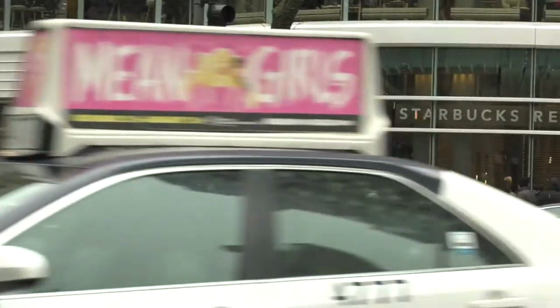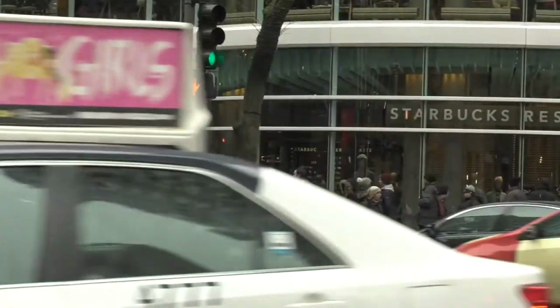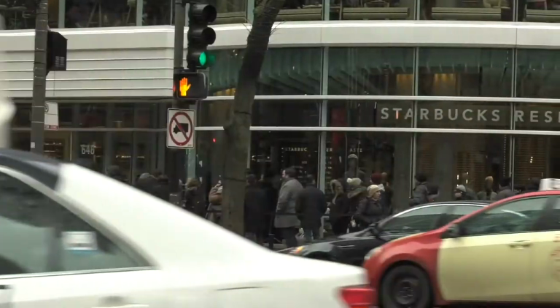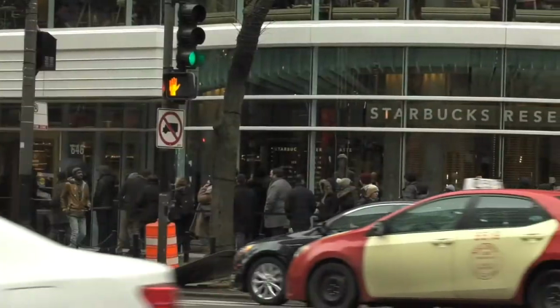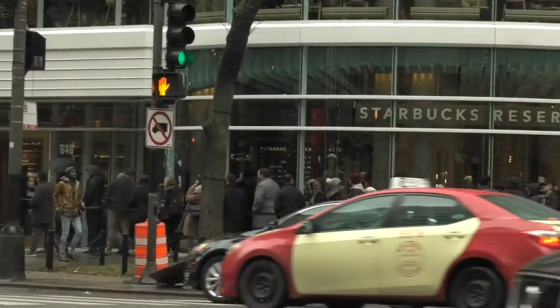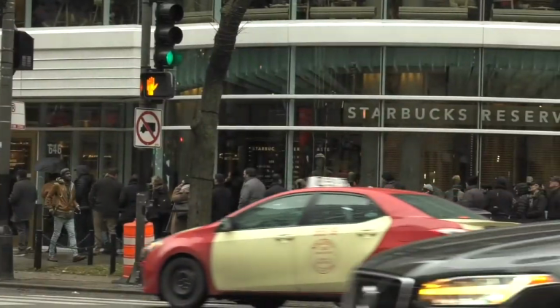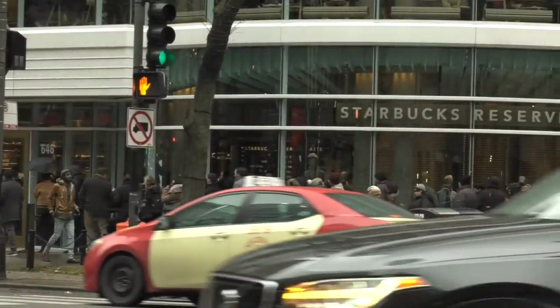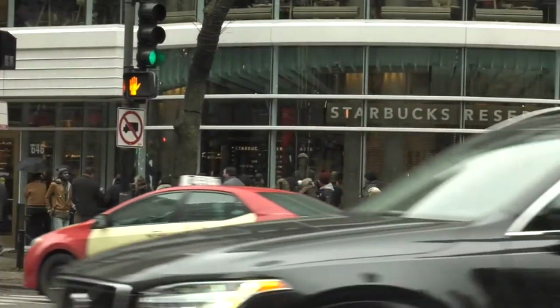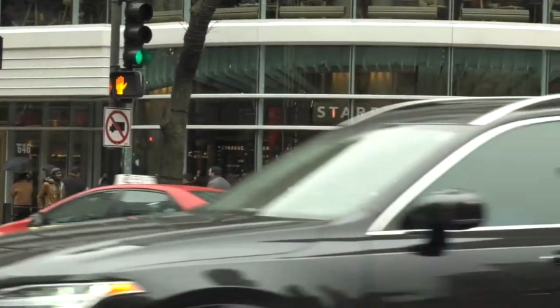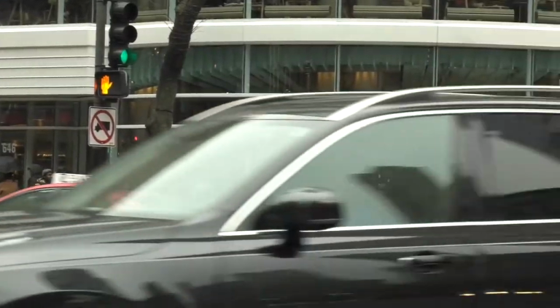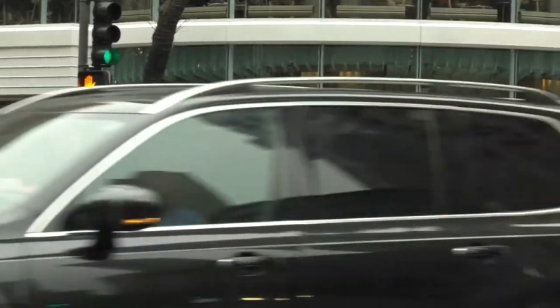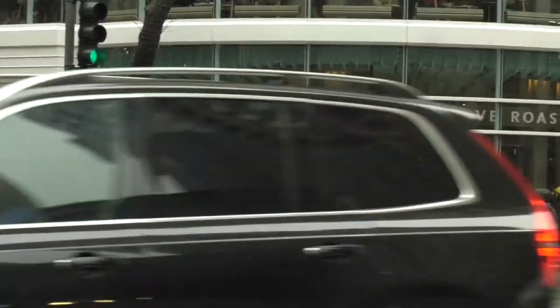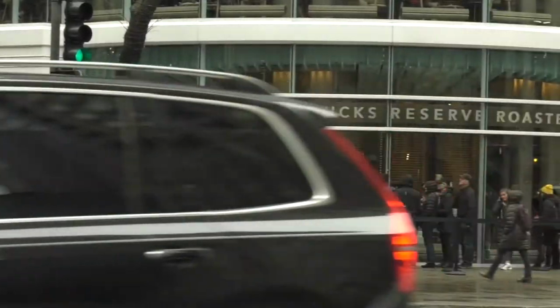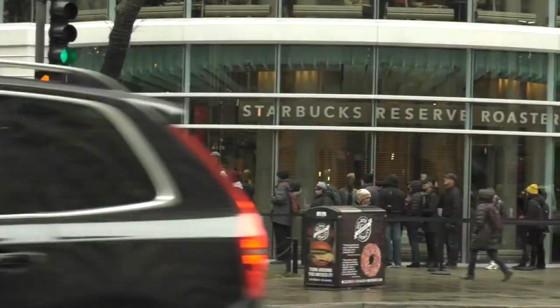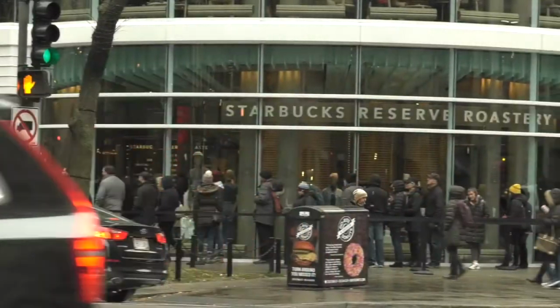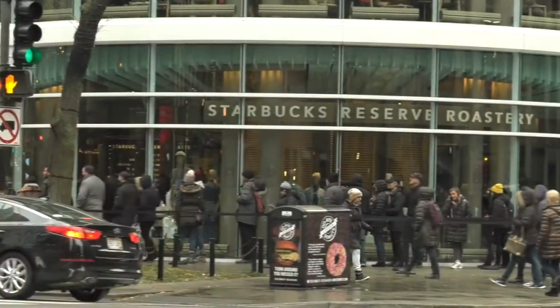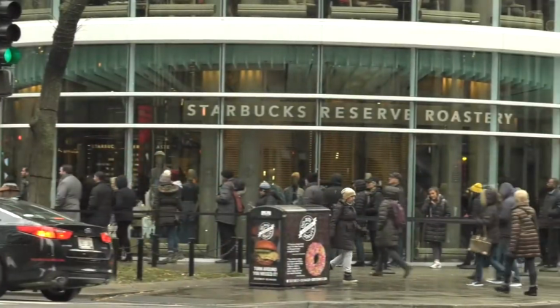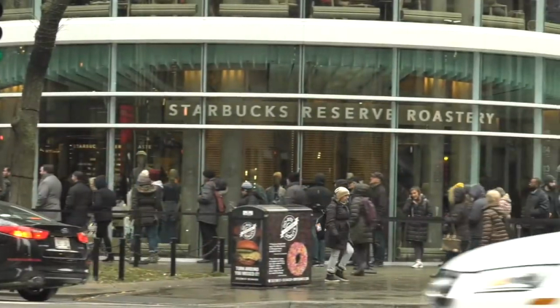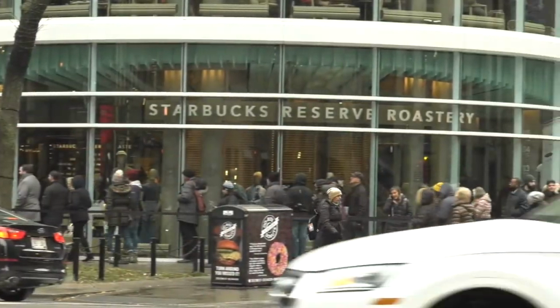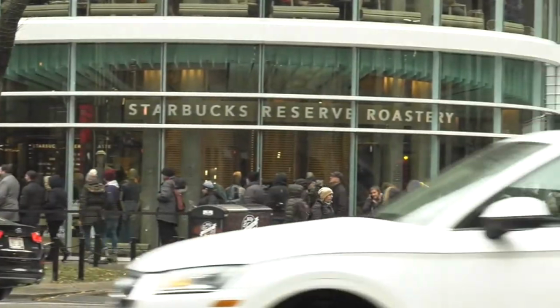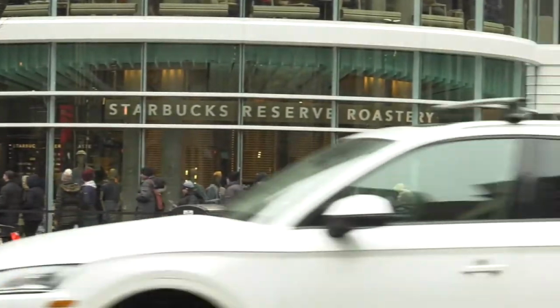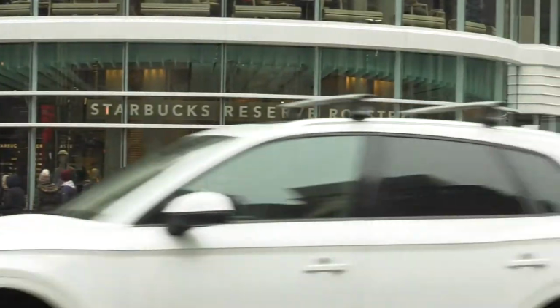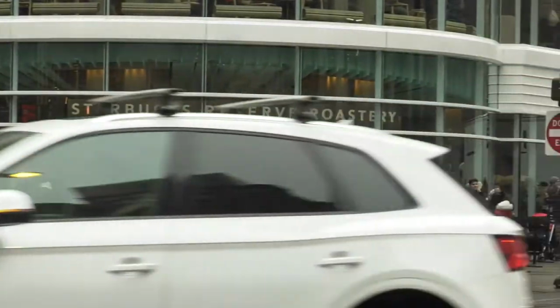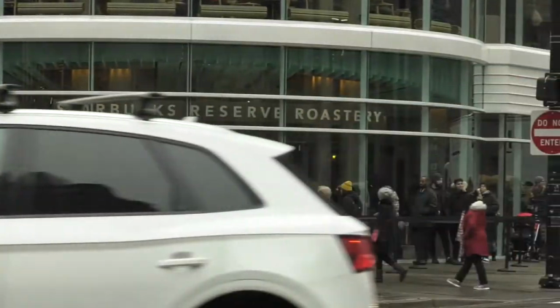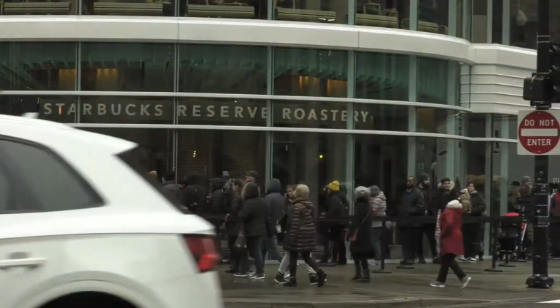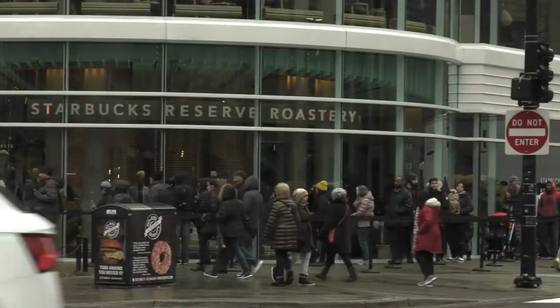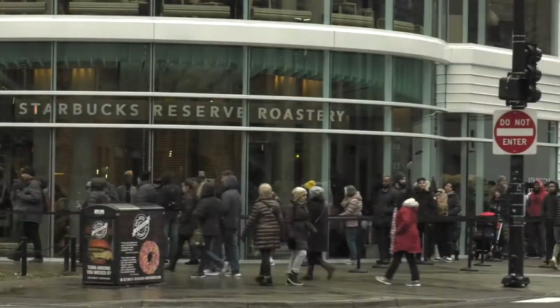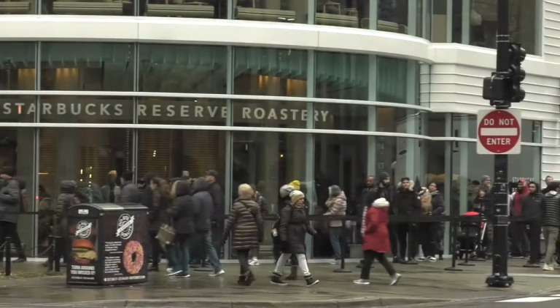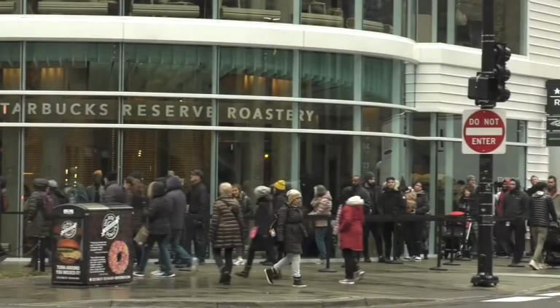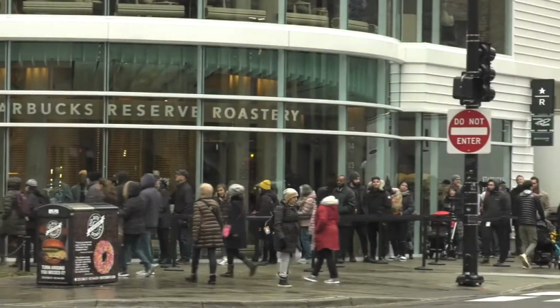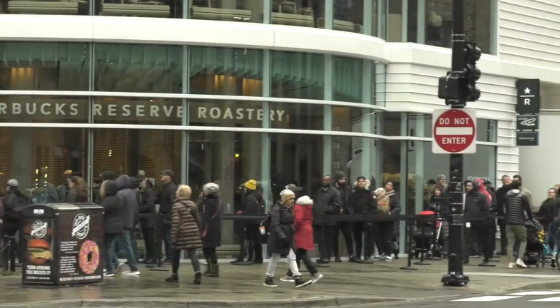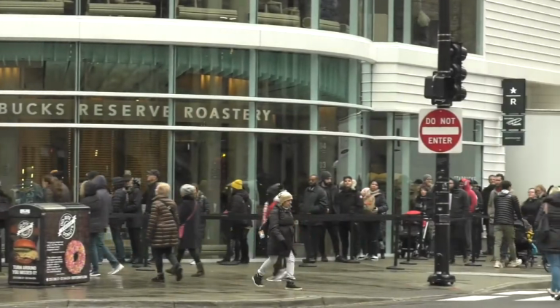From the Starbucks Reserve Roastery off of Michigan and Erie, I'm Yosef Nasser, Medill Reports.